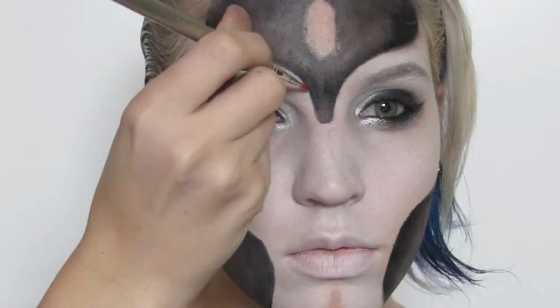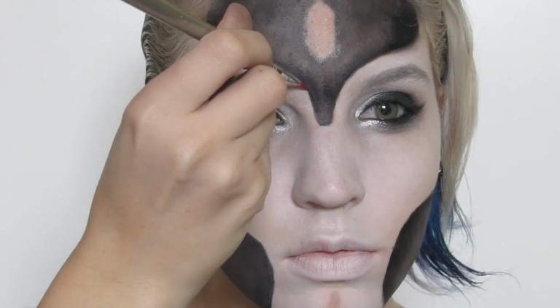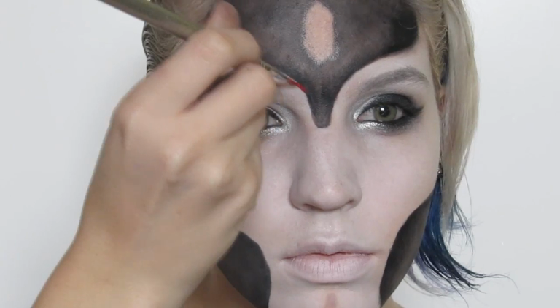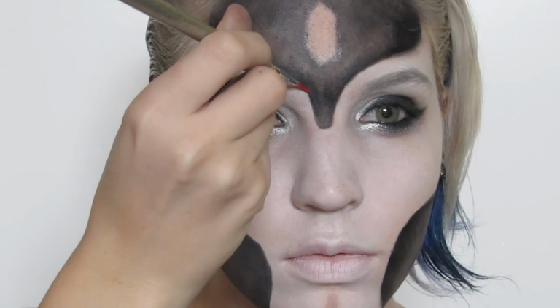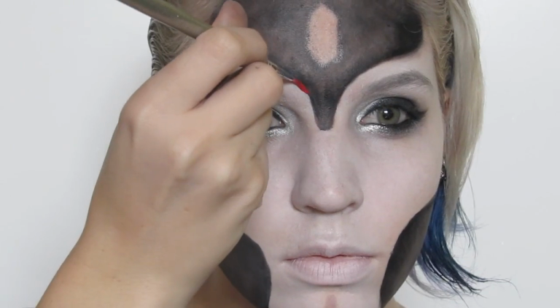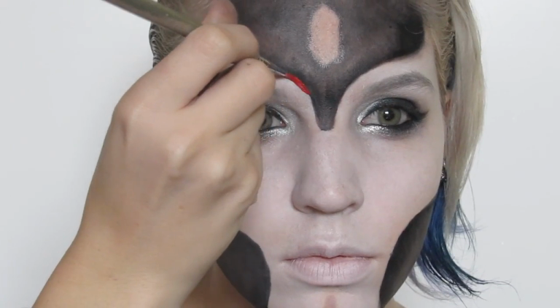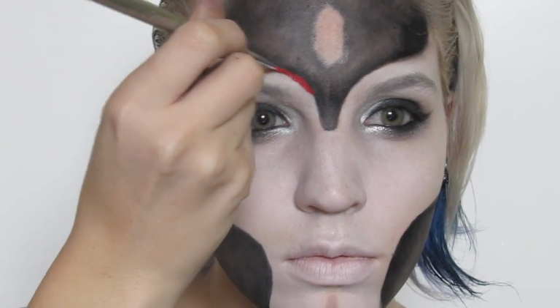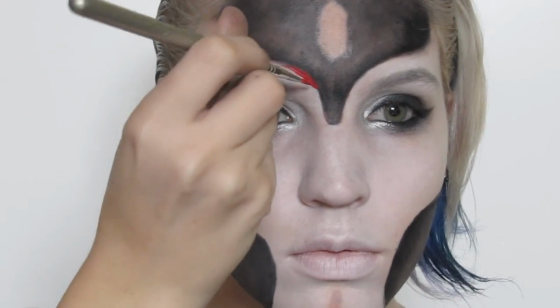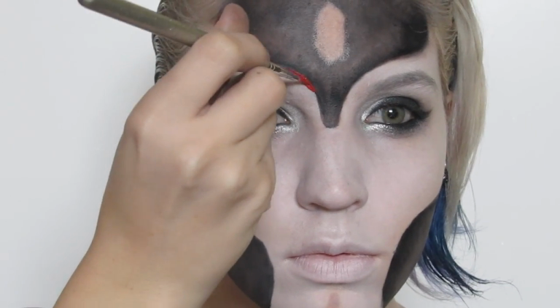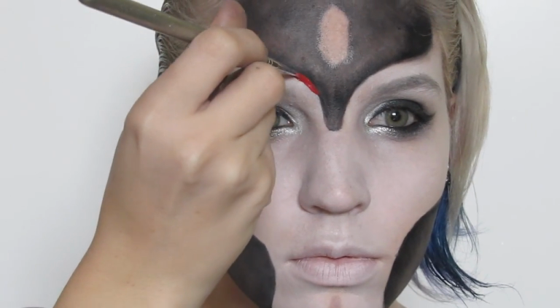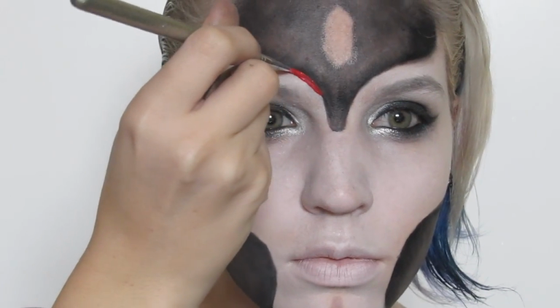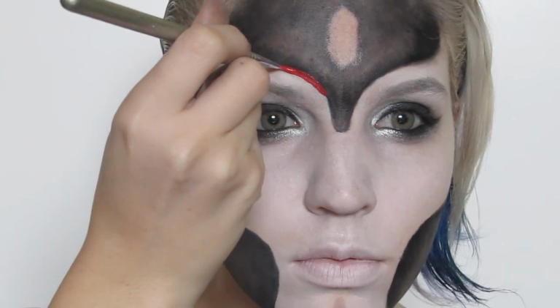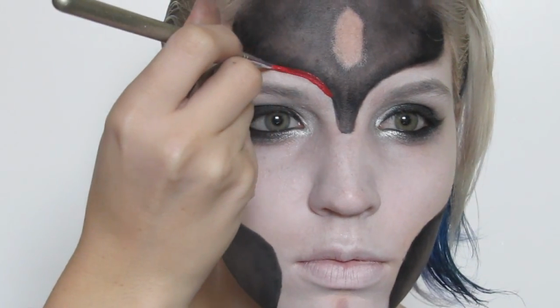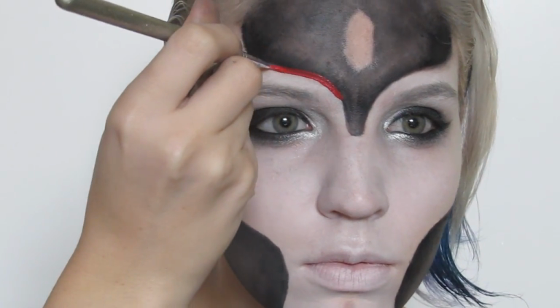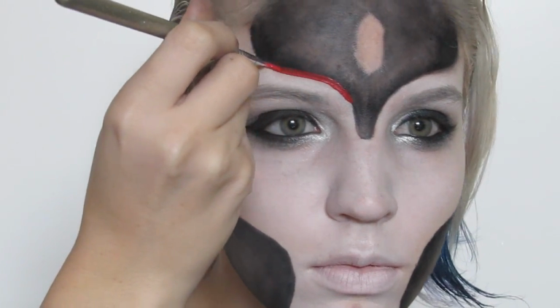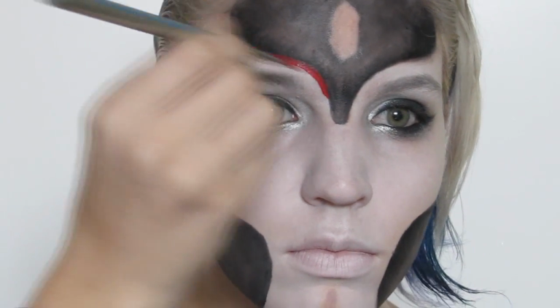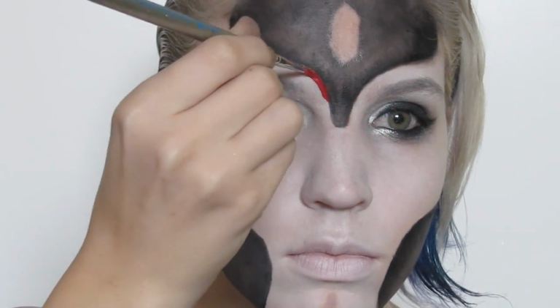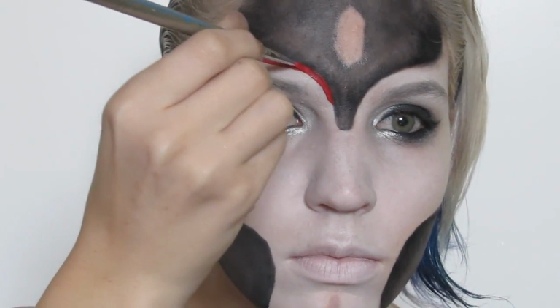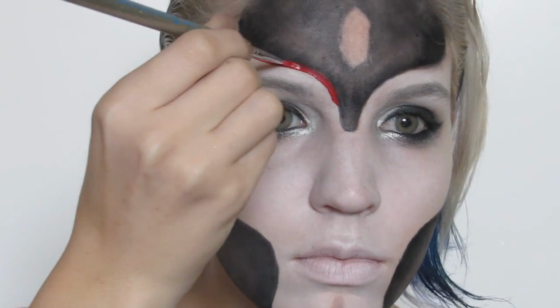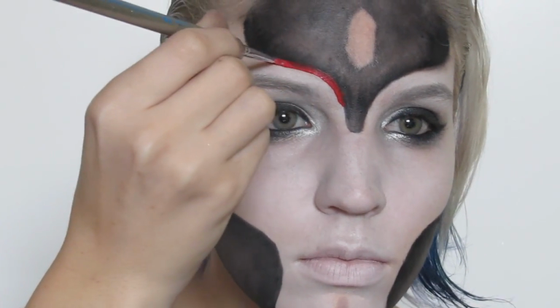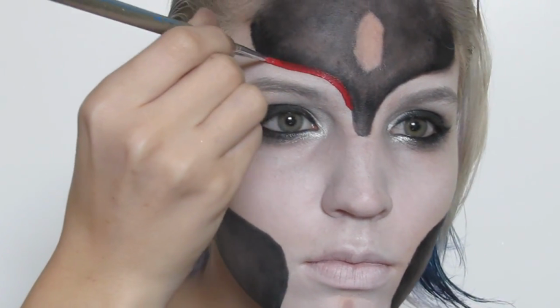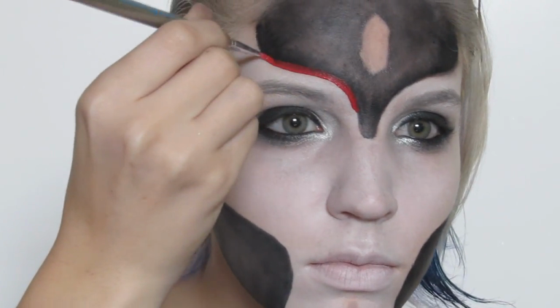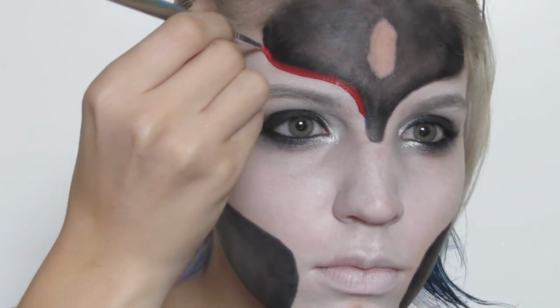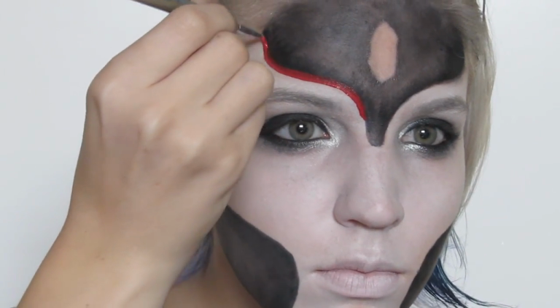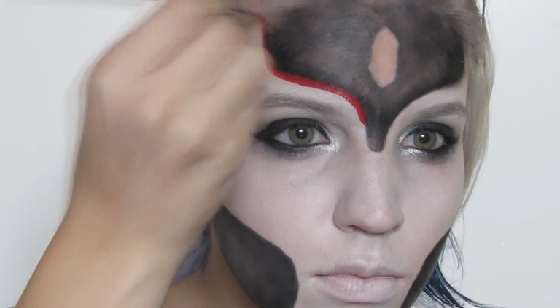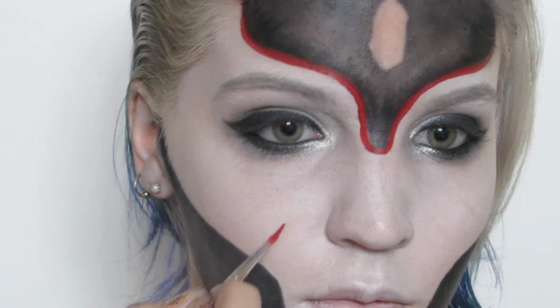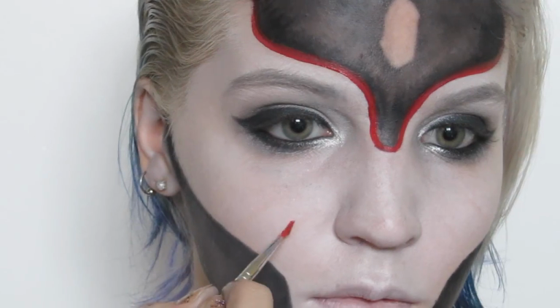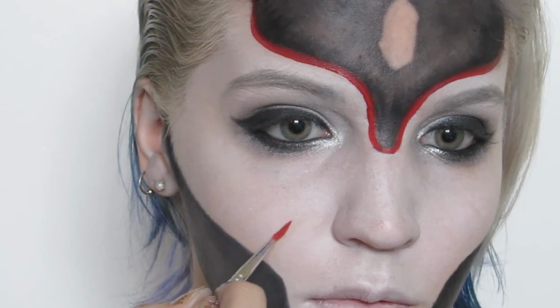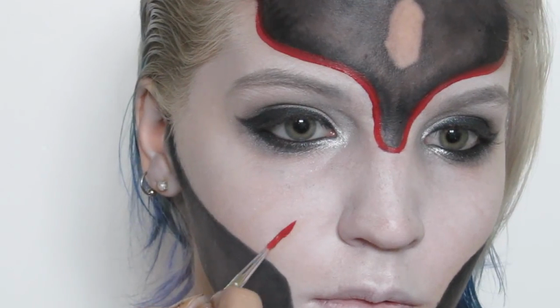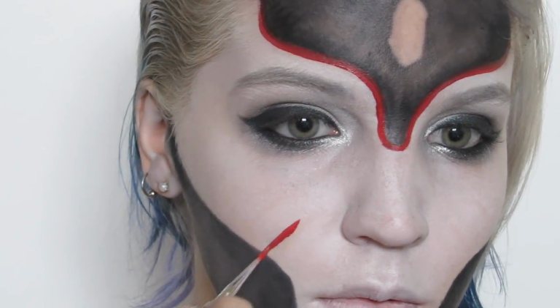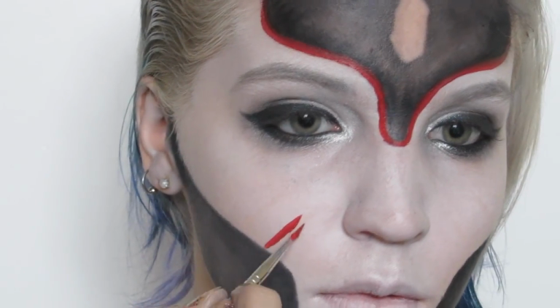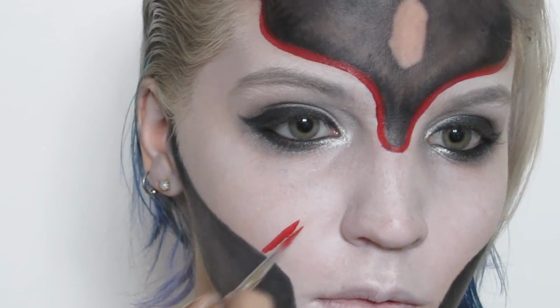With a red hydro color I outlined the forehead area and created the markings on the sides of my face and chin.